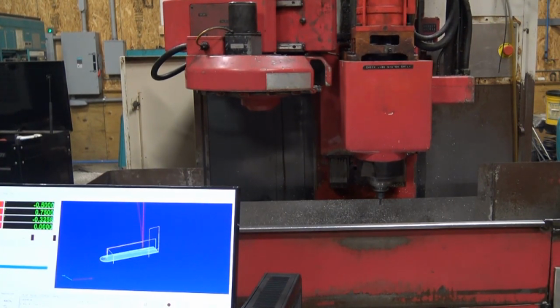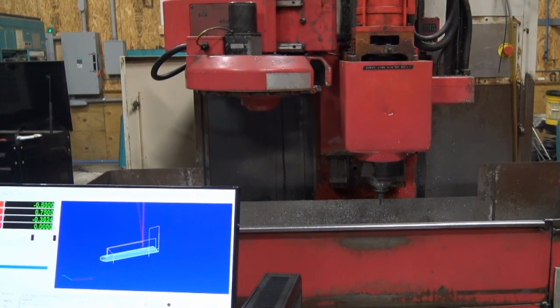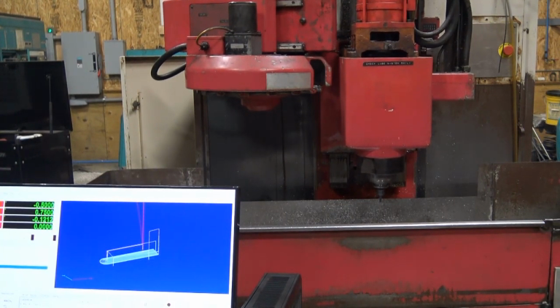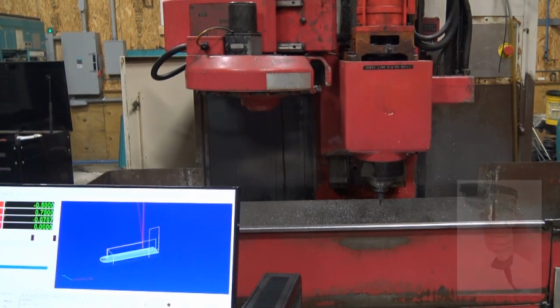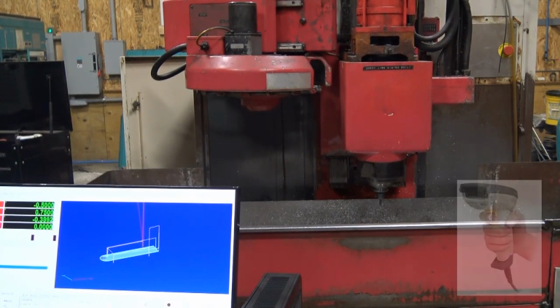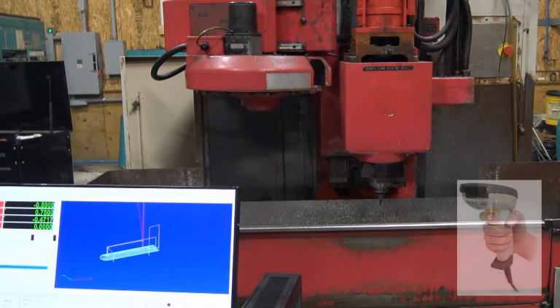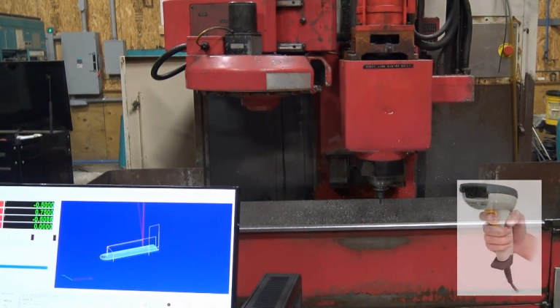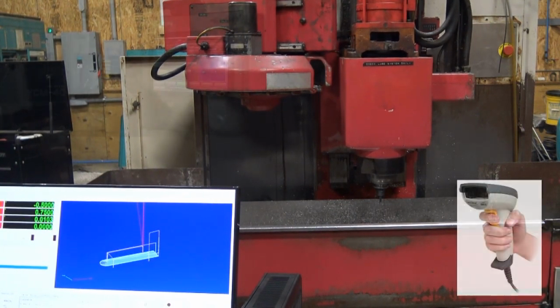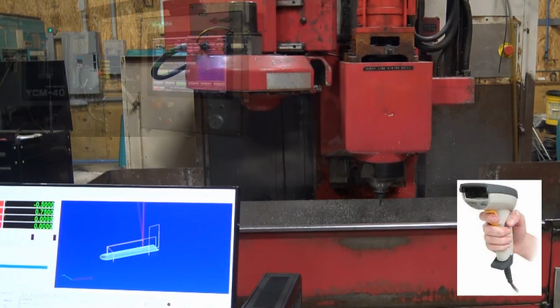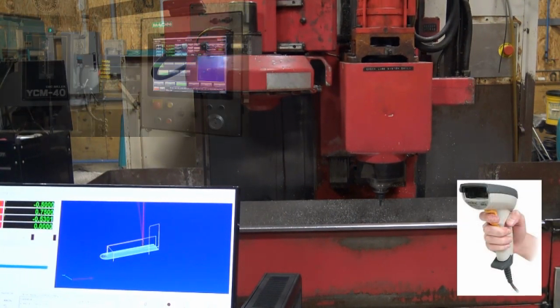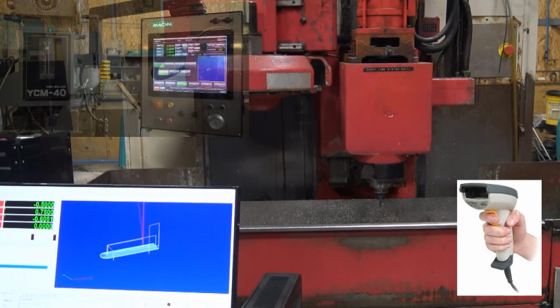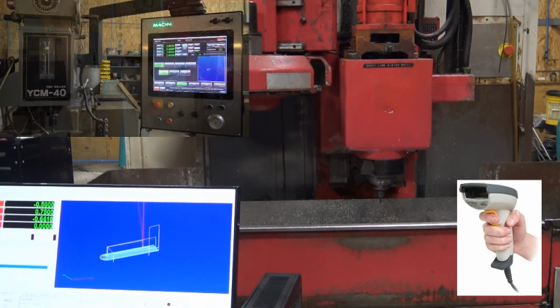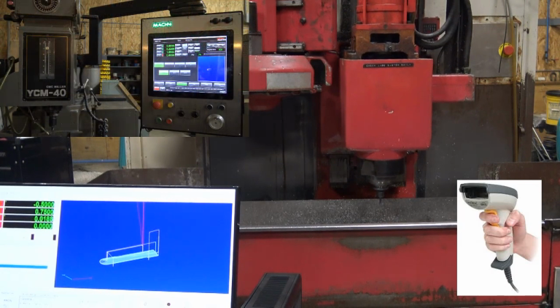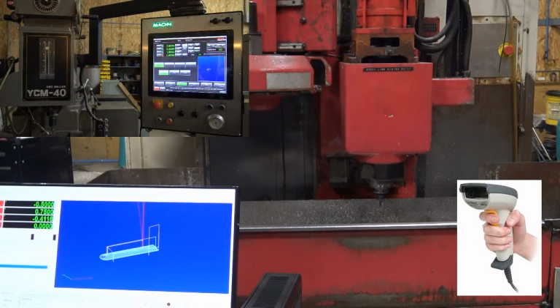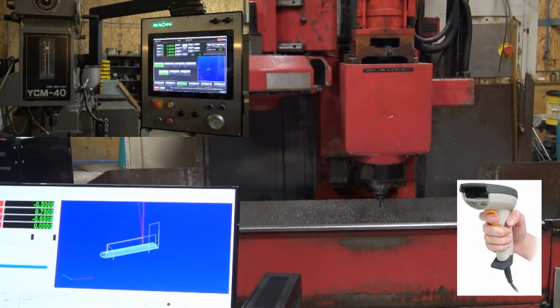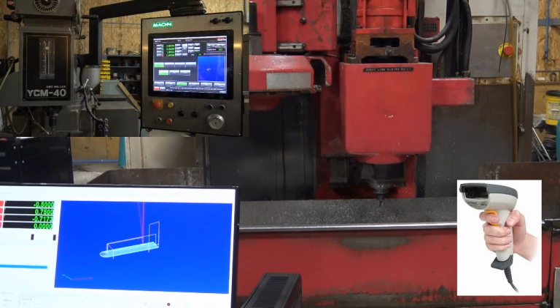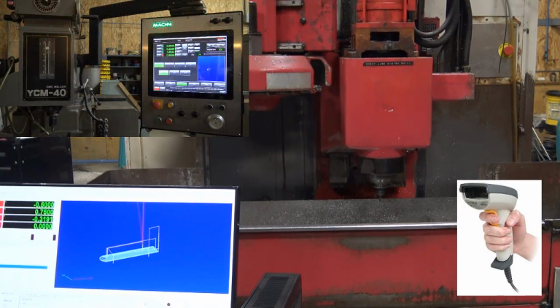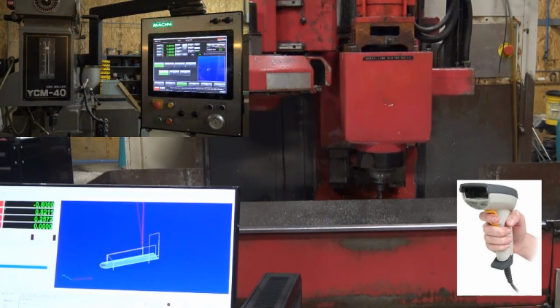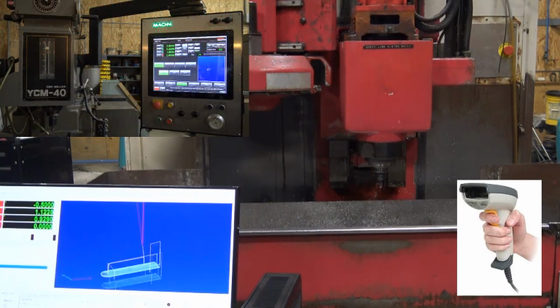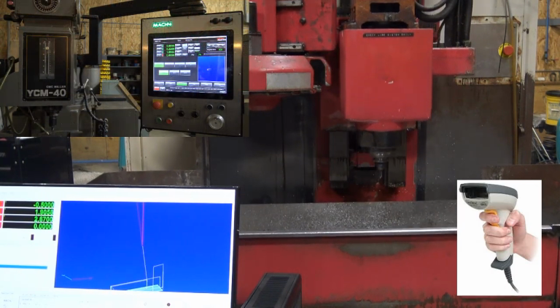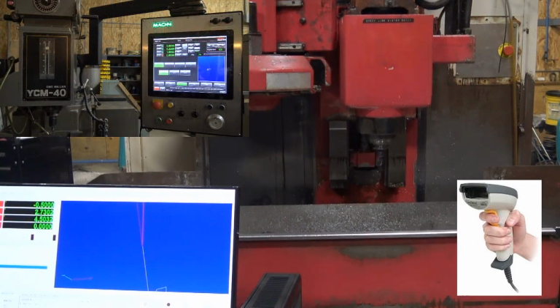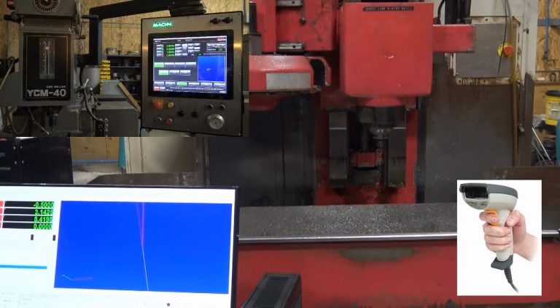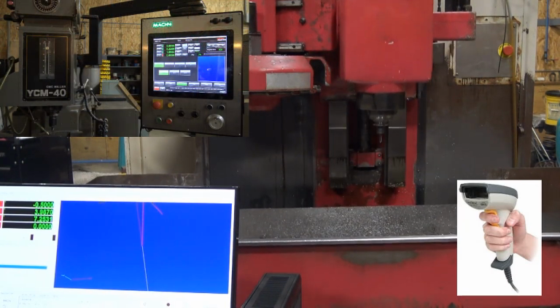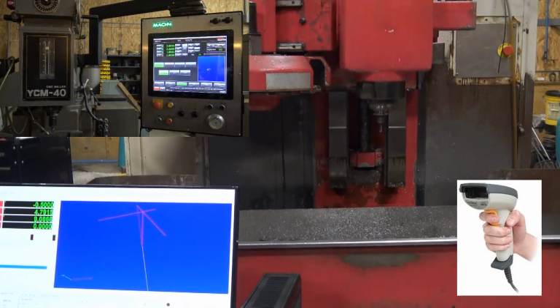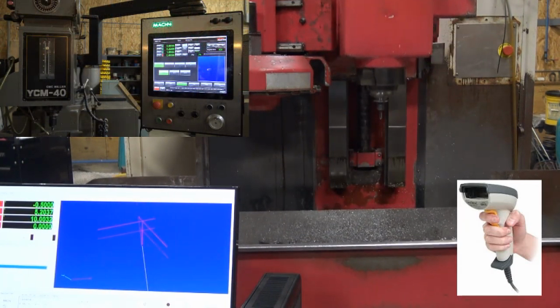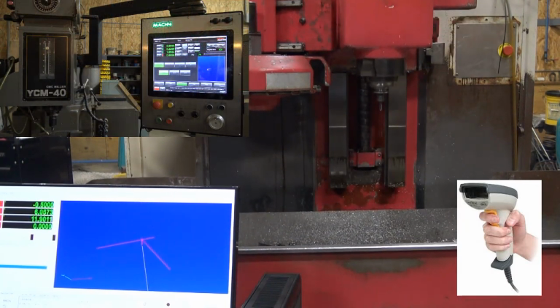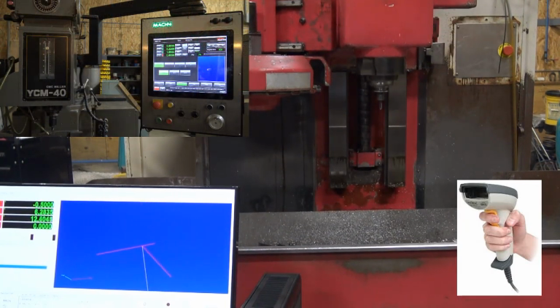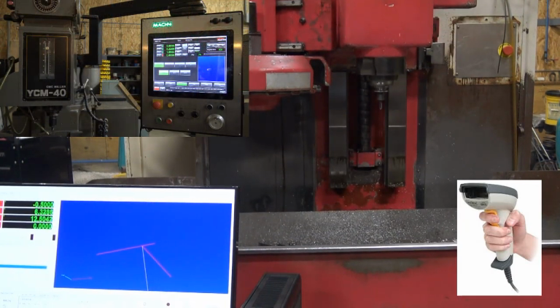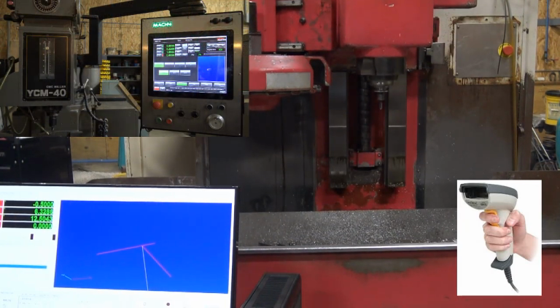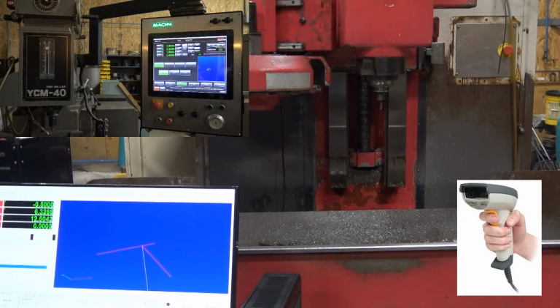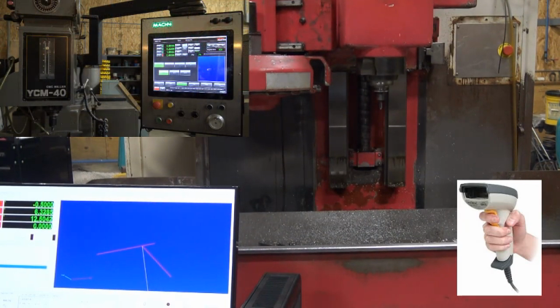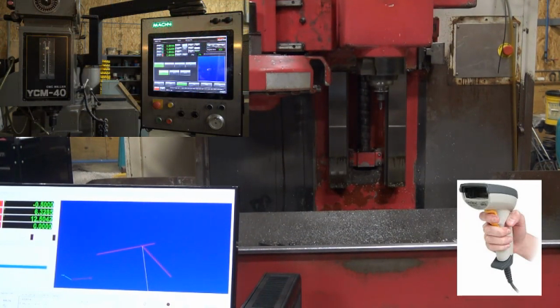For example, you can use barcode scanners, control panels, even VFD over Modbus for additional functions.